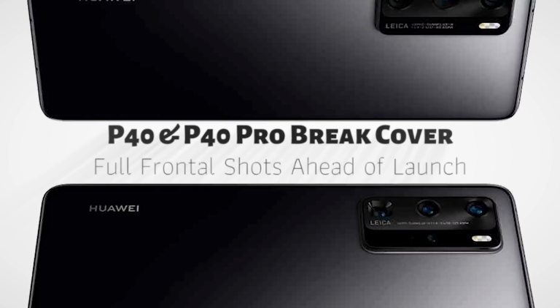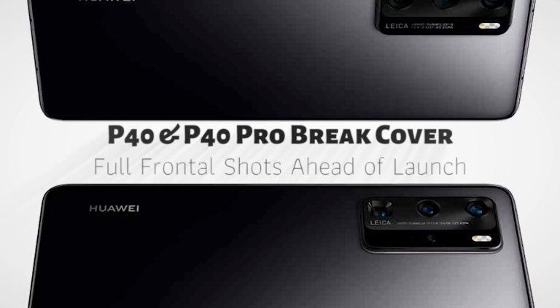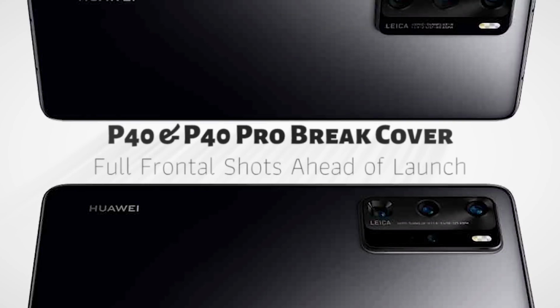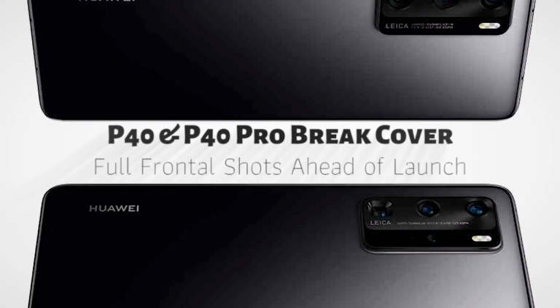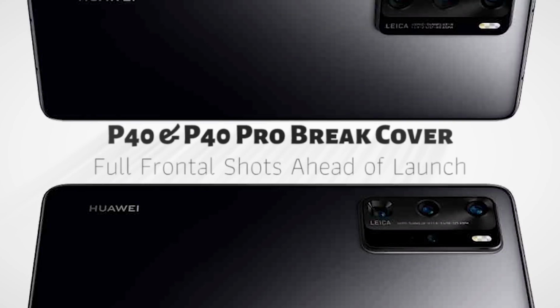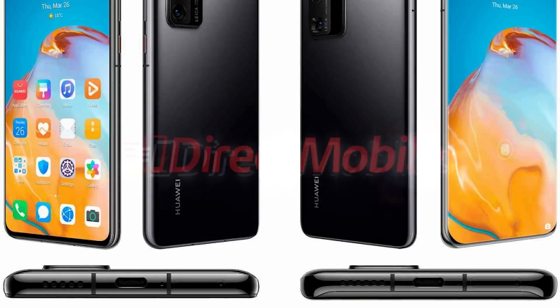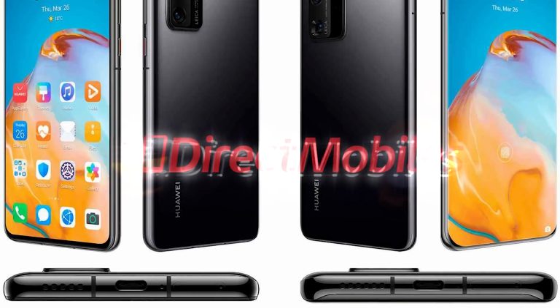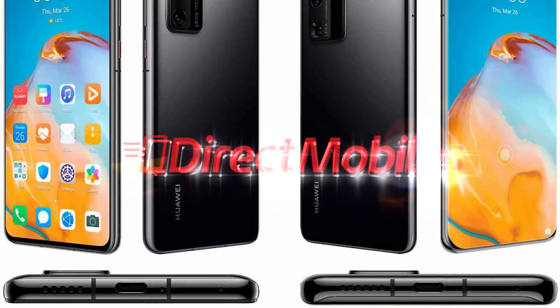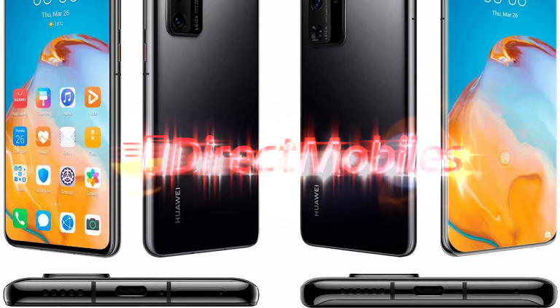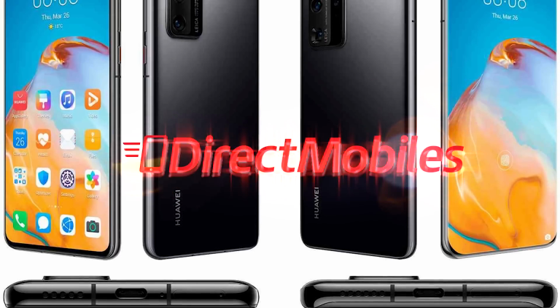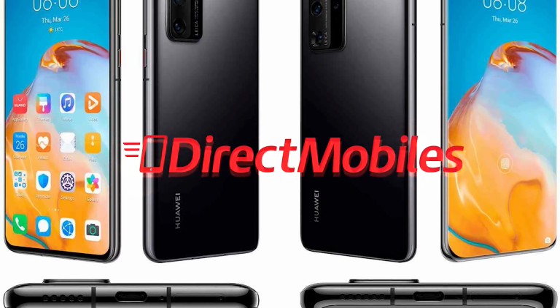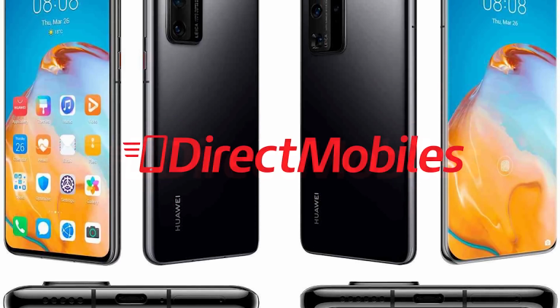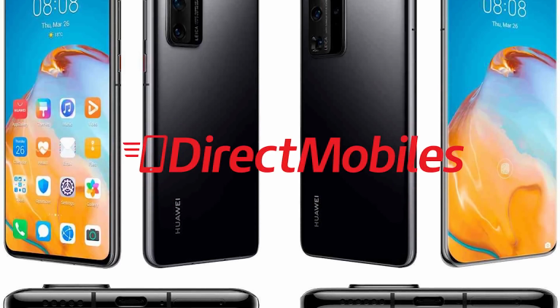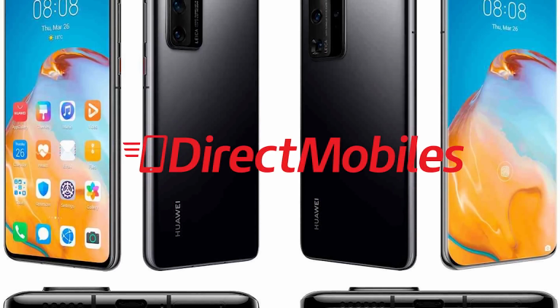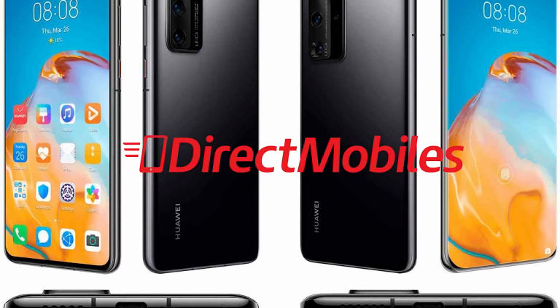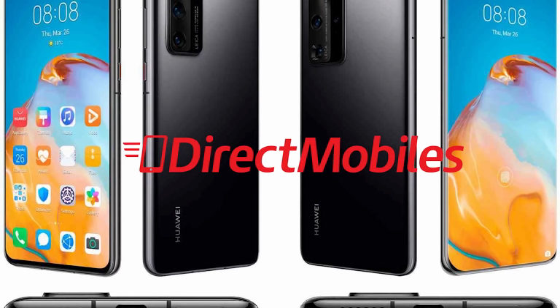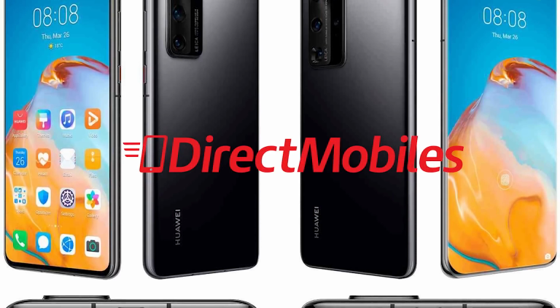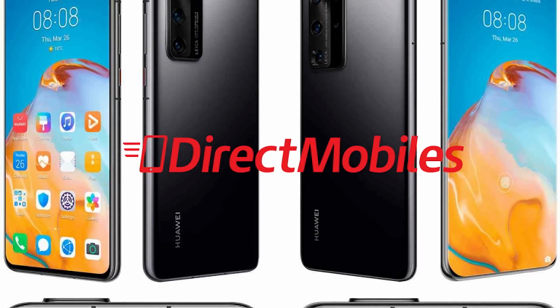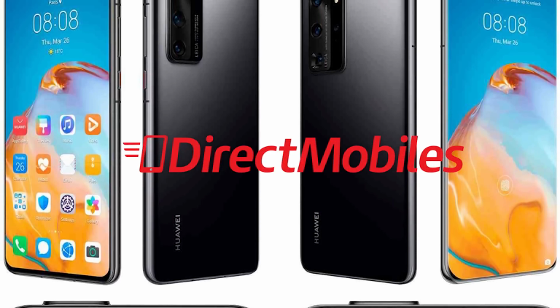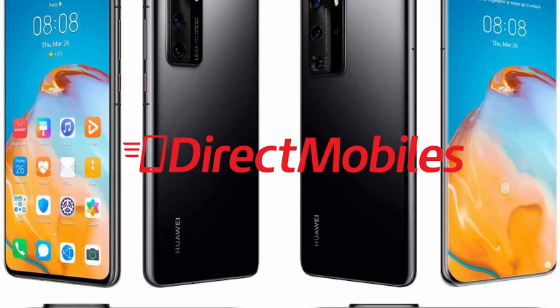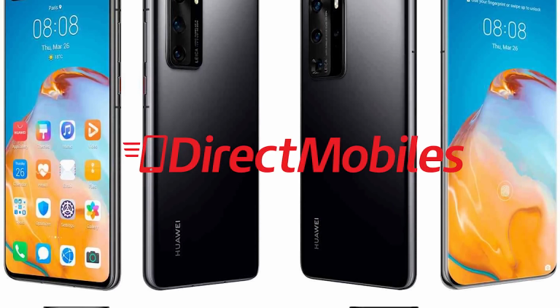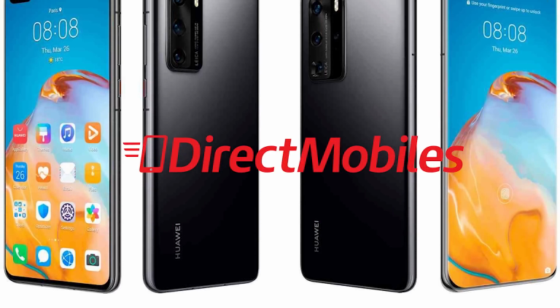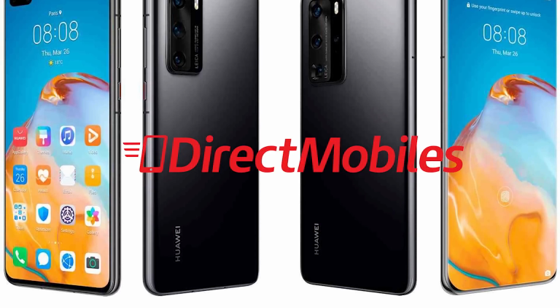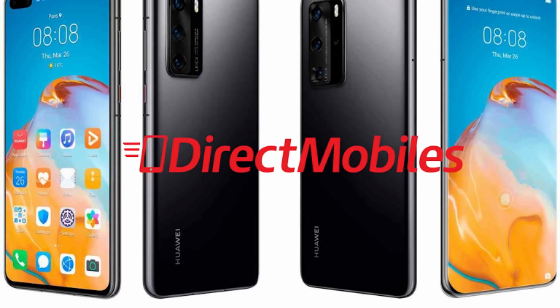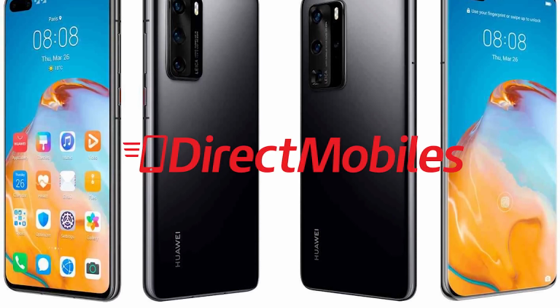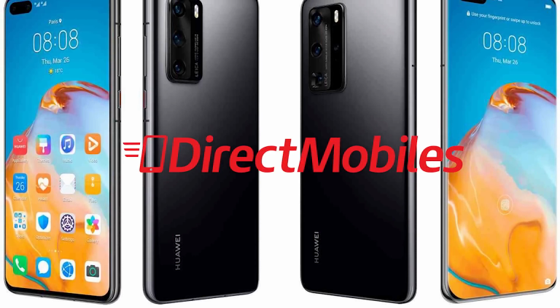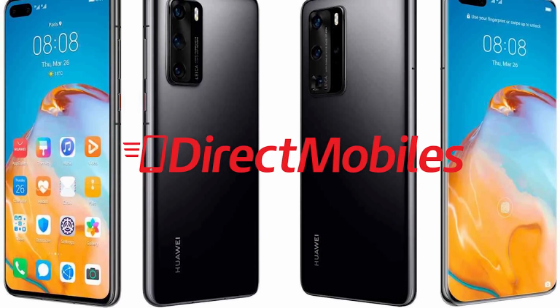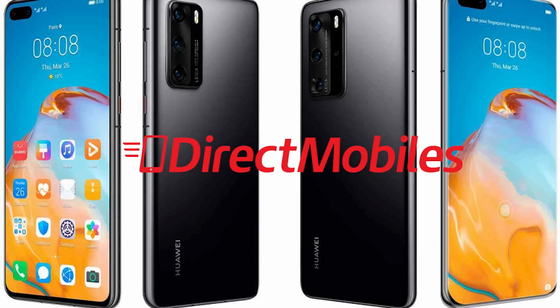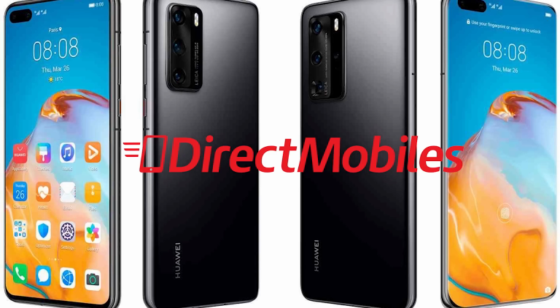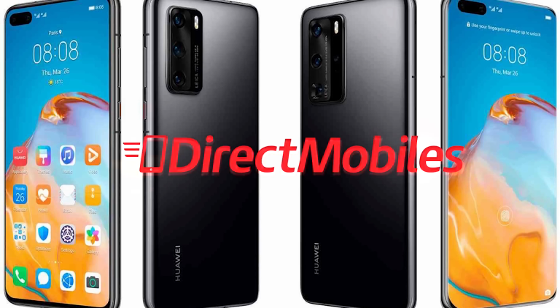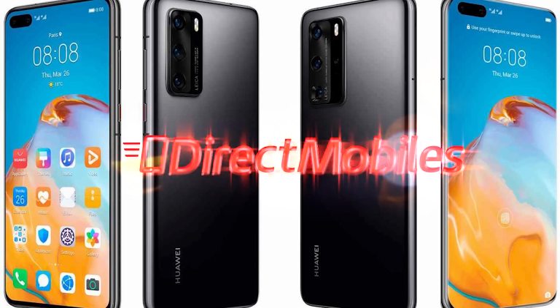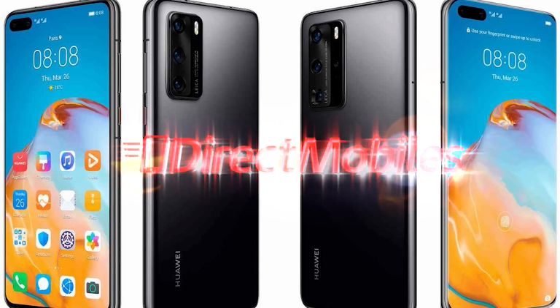This is David, you're watching BTEC and this video is sponsored by Direct Mobiles for the best mobile deals. Check out directmobiles.co.uk.